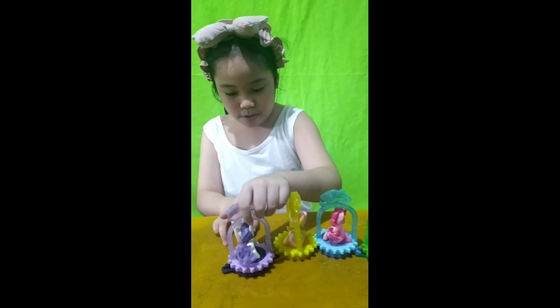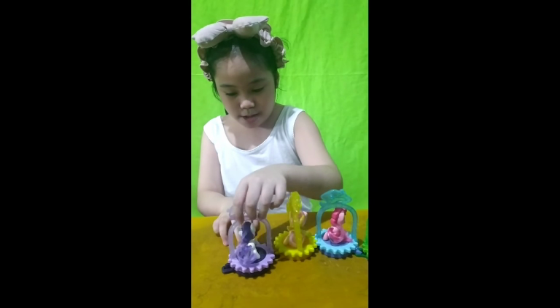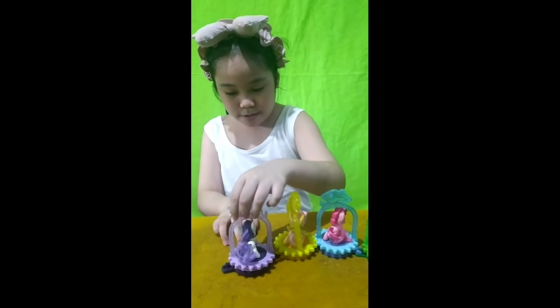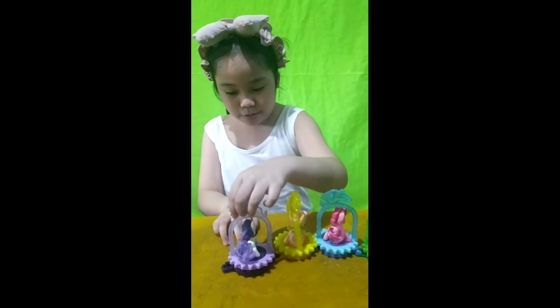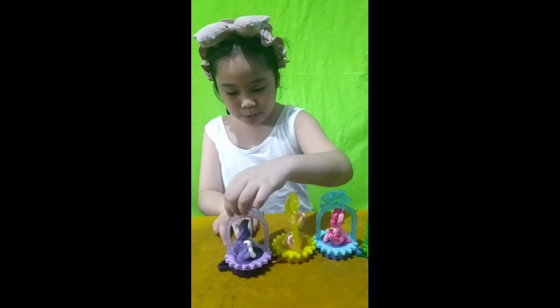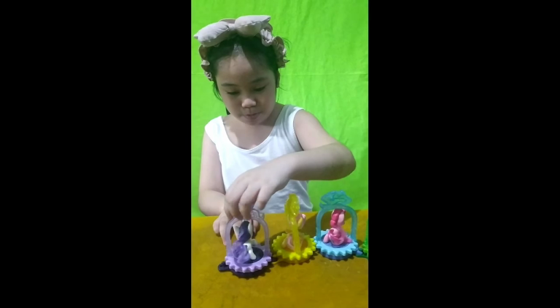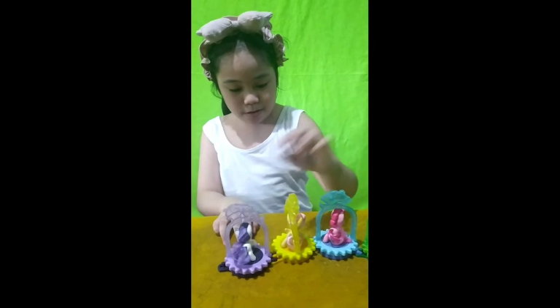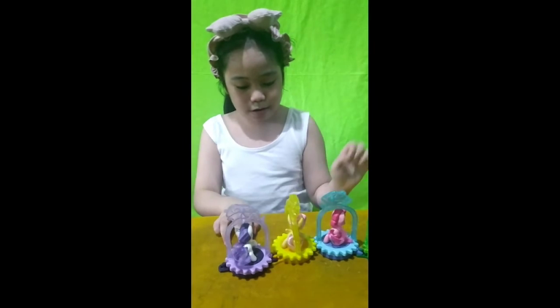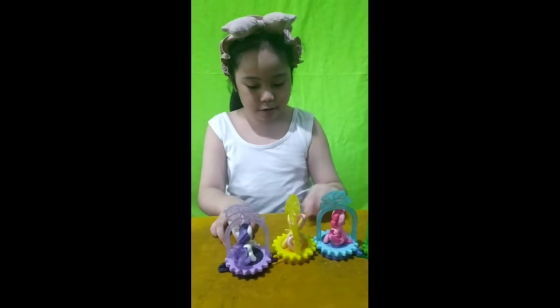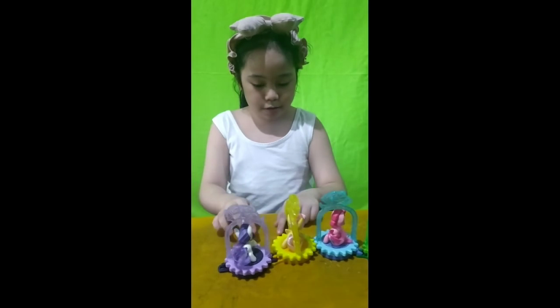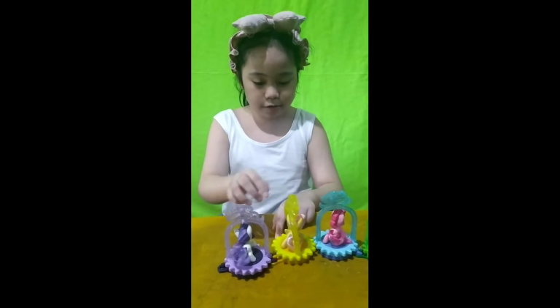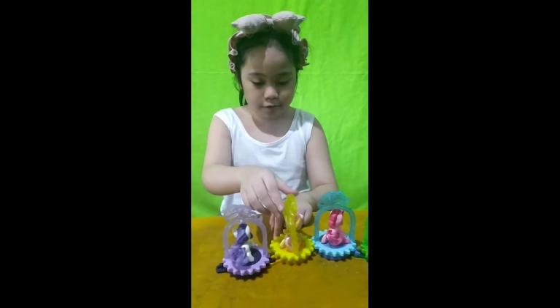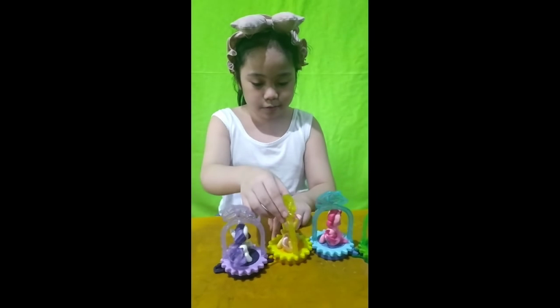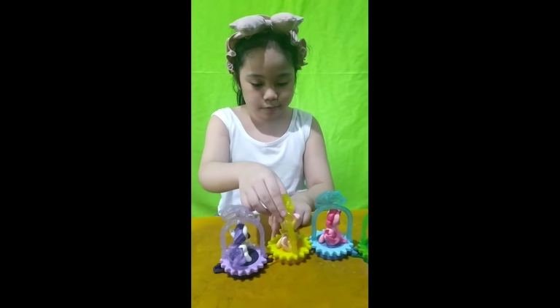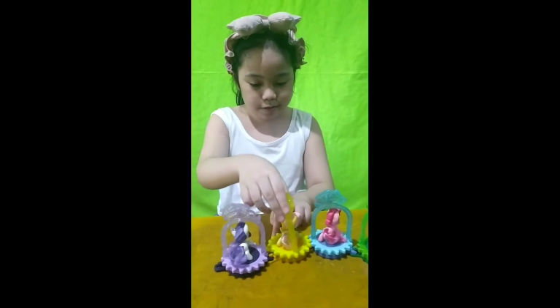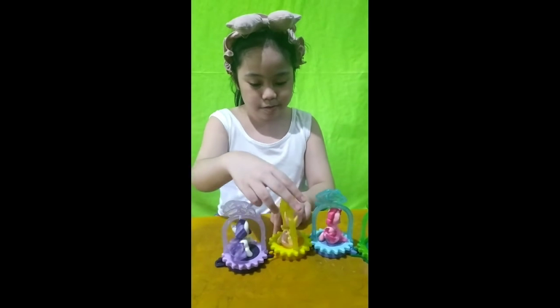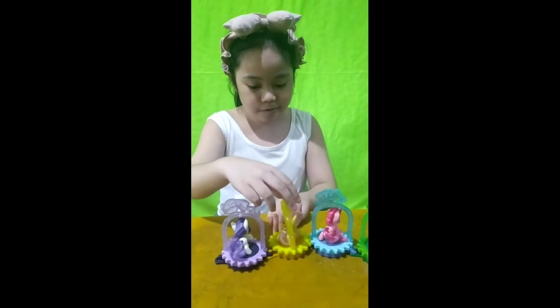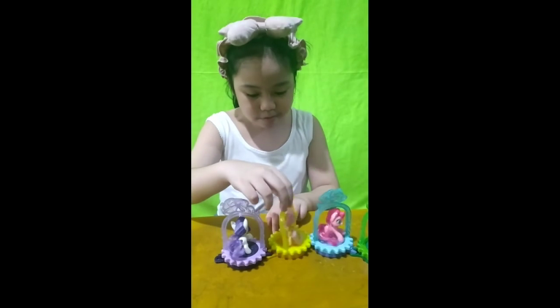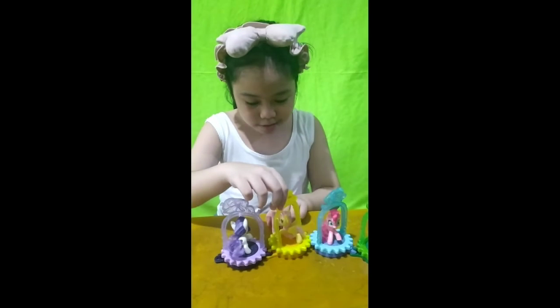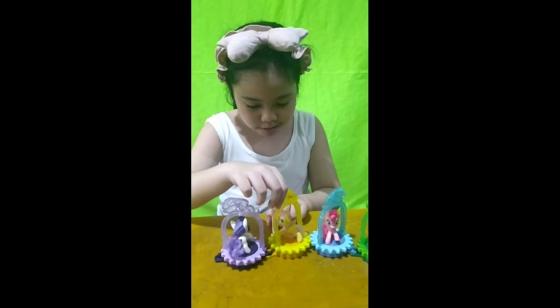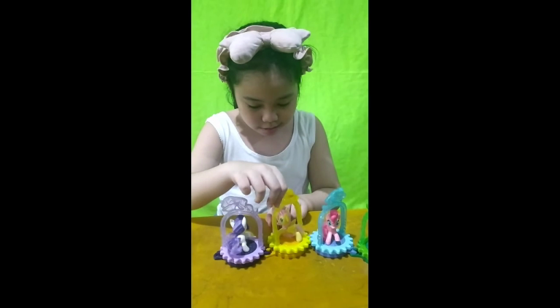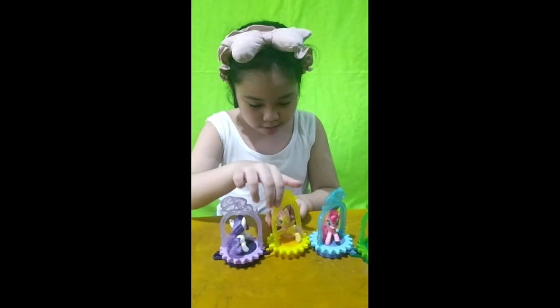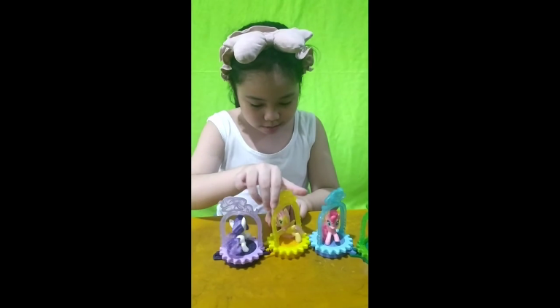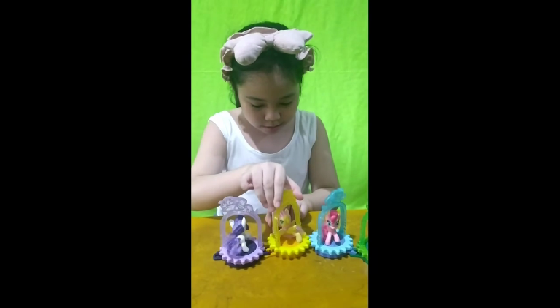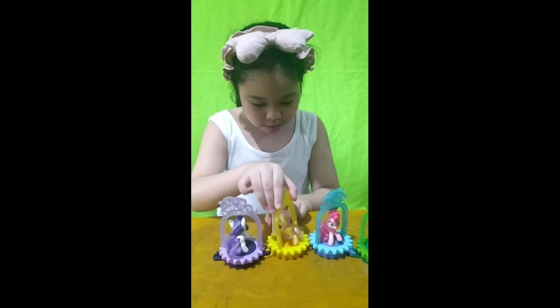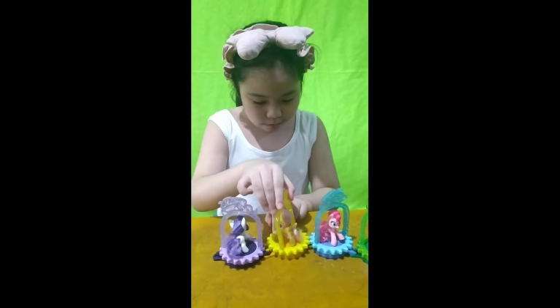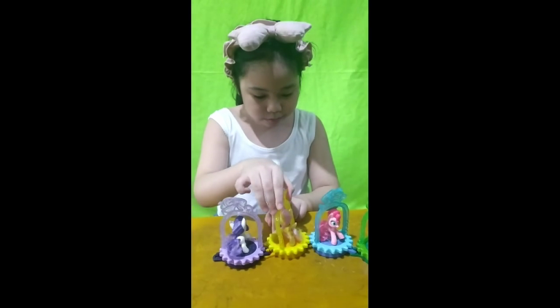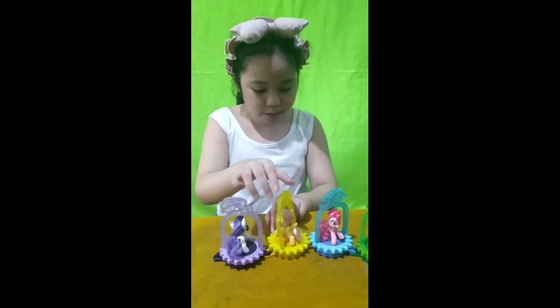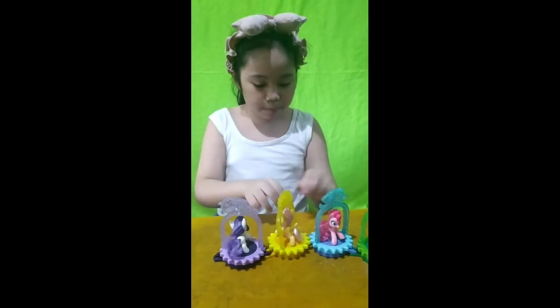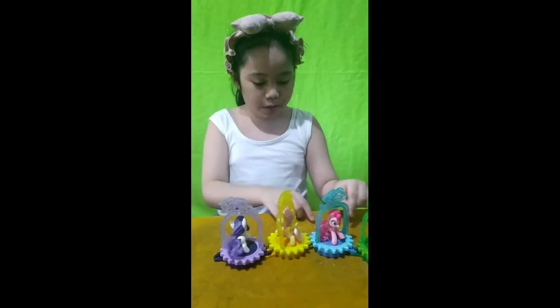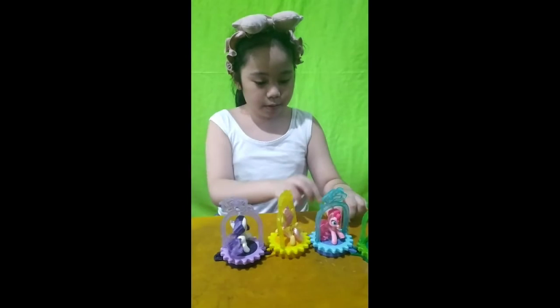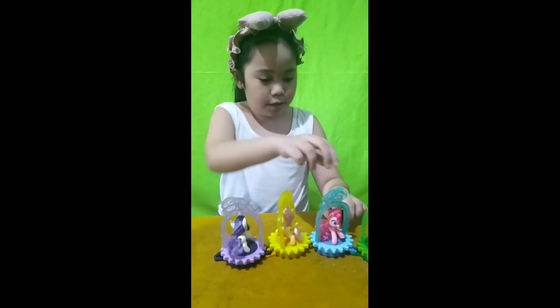Wow, they're spinning — they're so cute! You also can play with this.